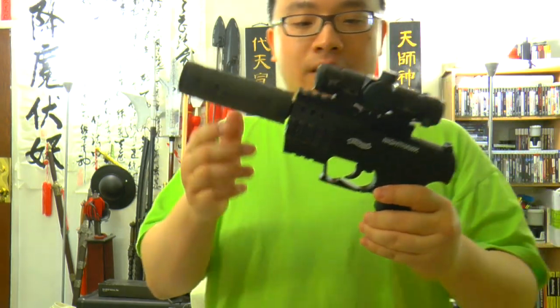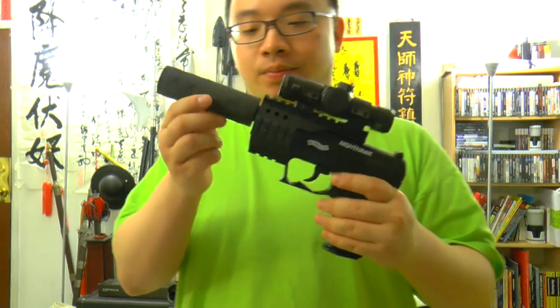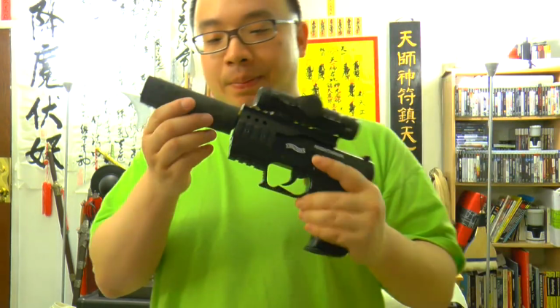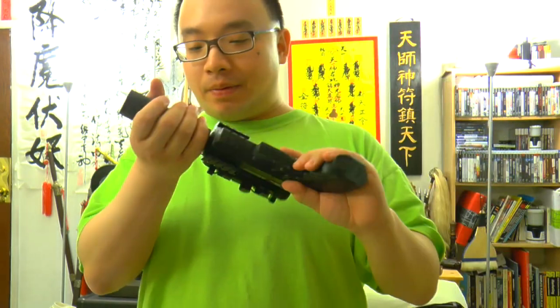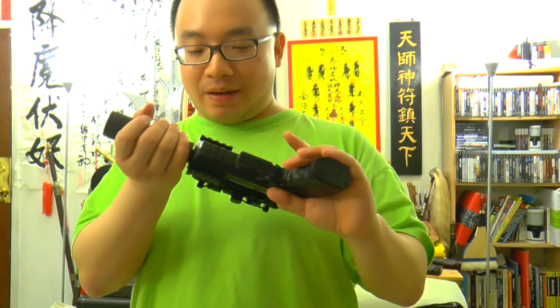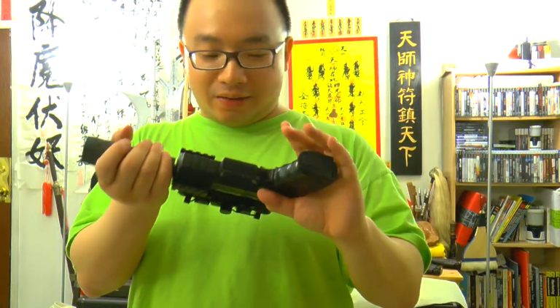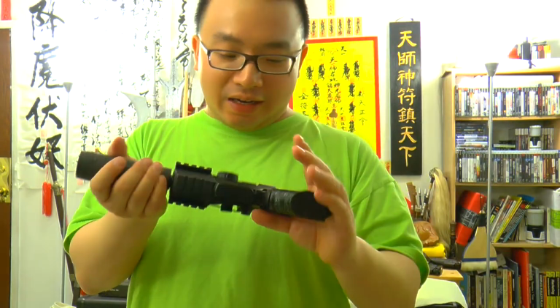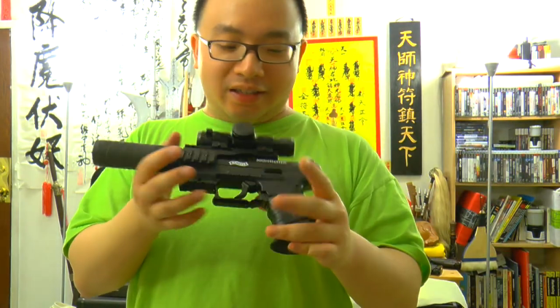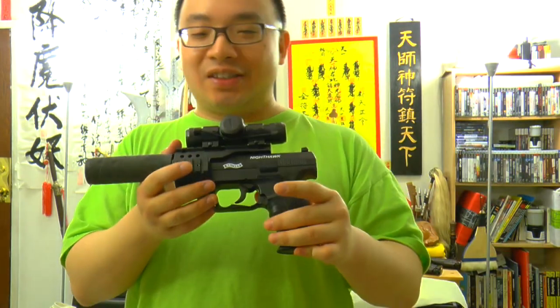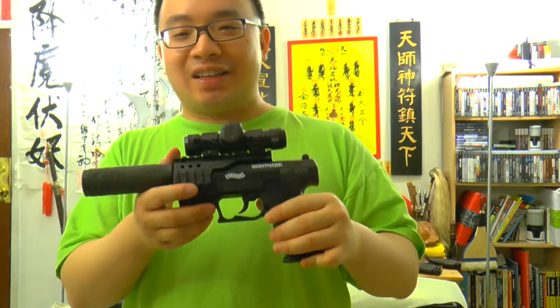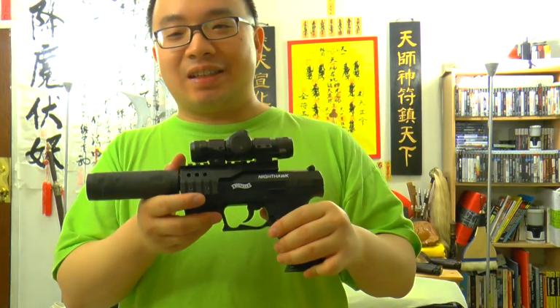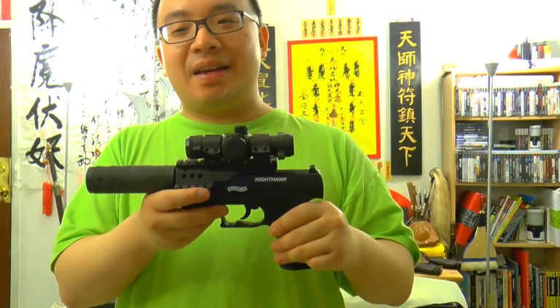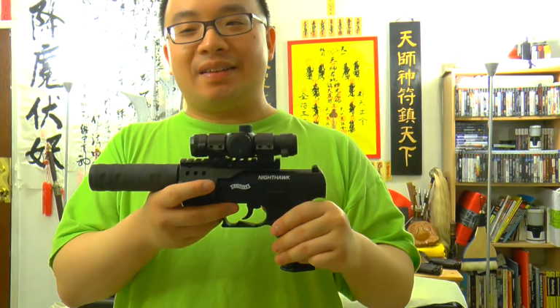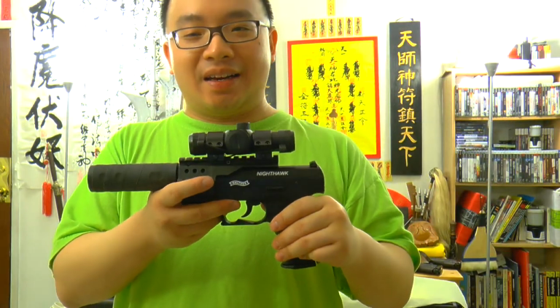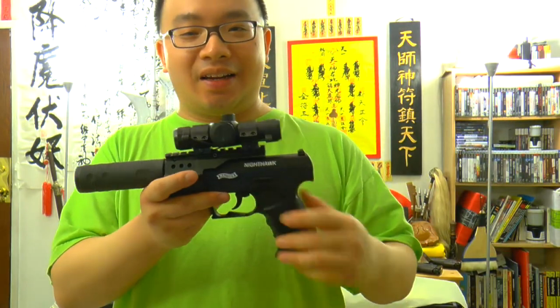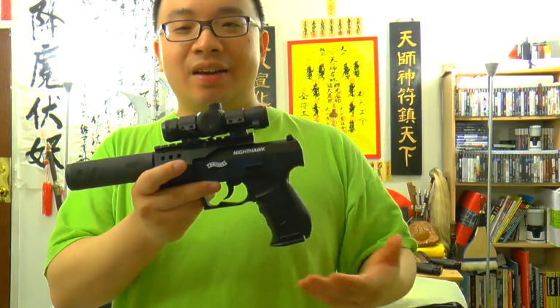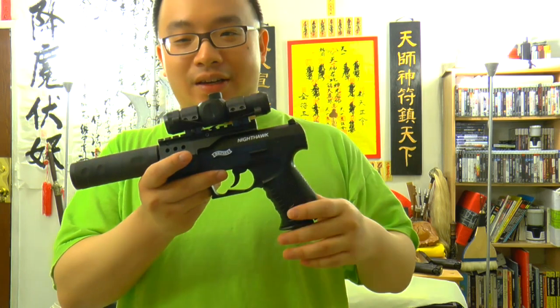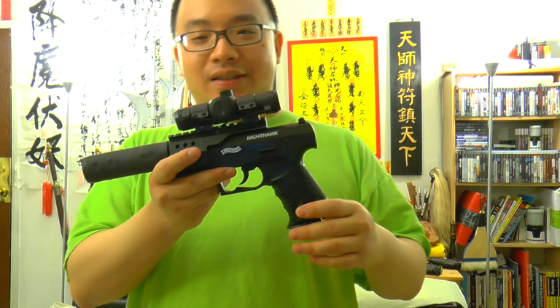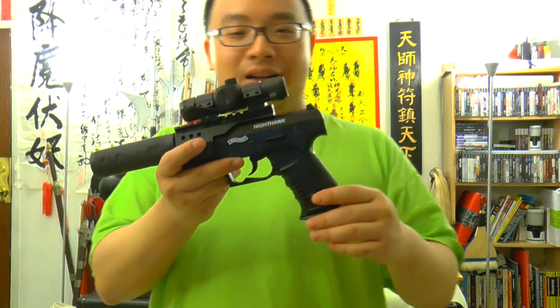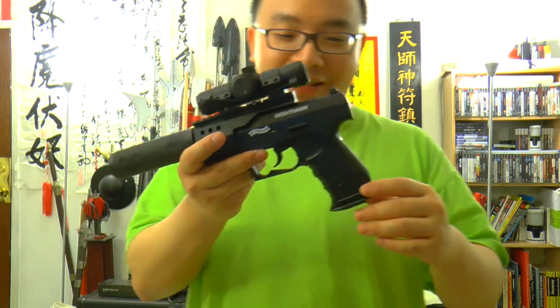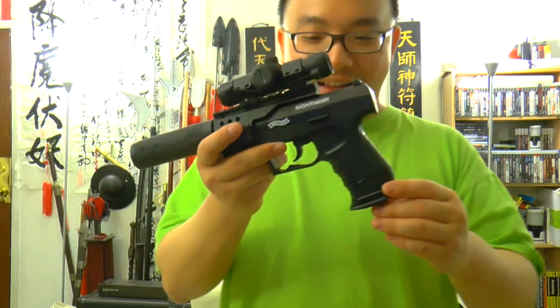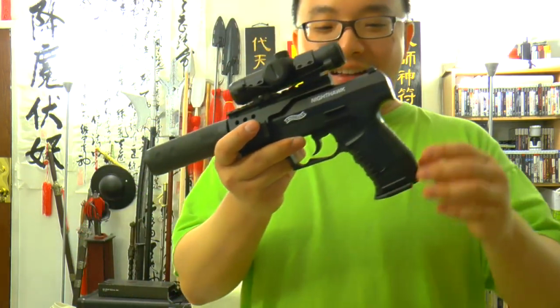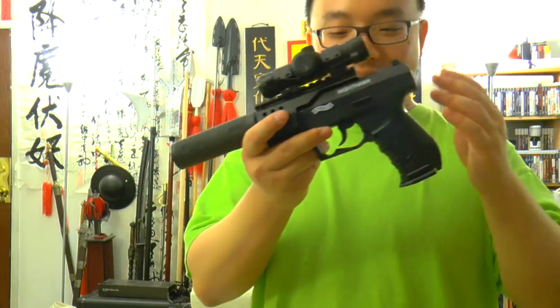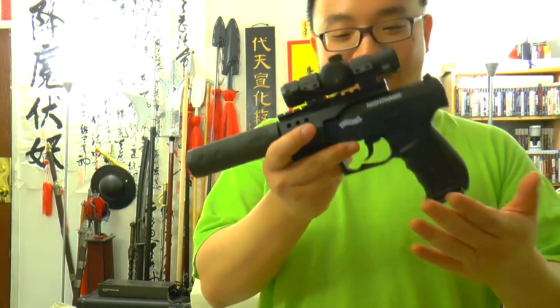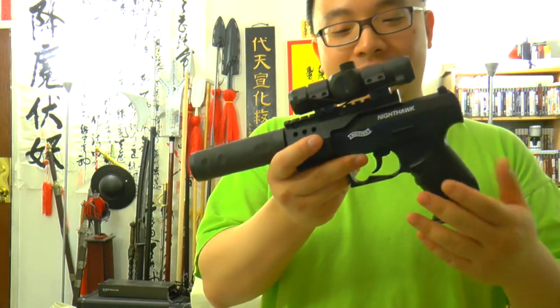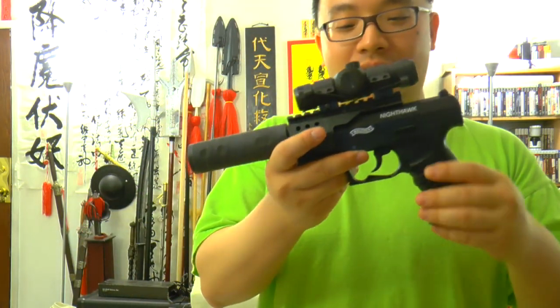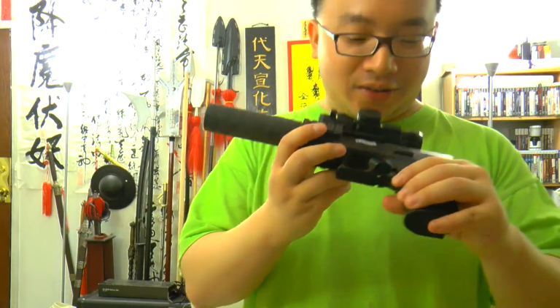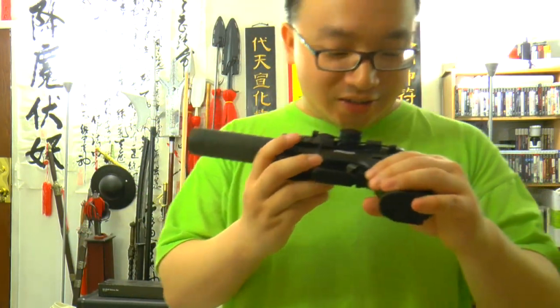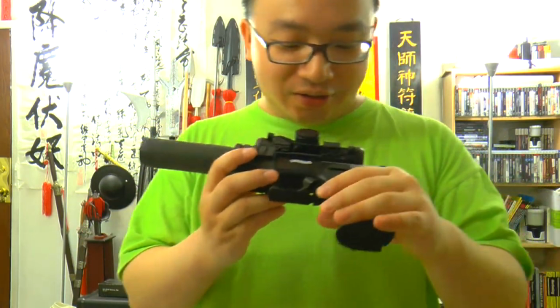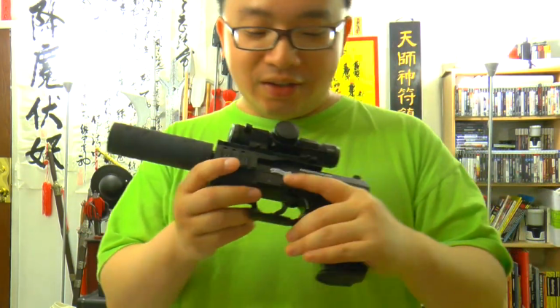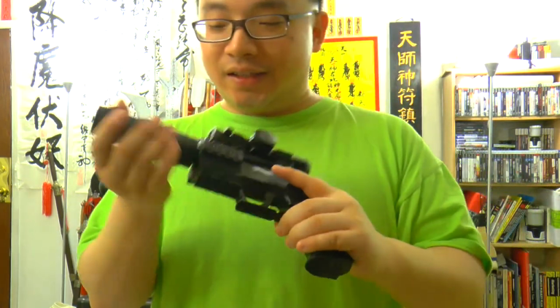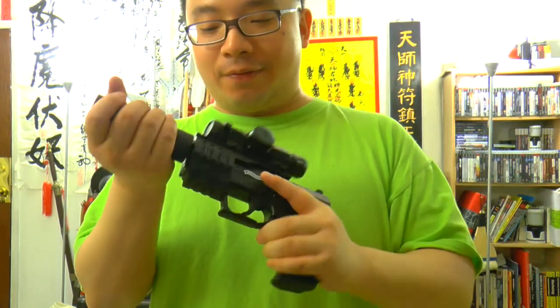Now, people will be like this is just like a CP99. It's not. It's a Nighthawk, okay? It's different.